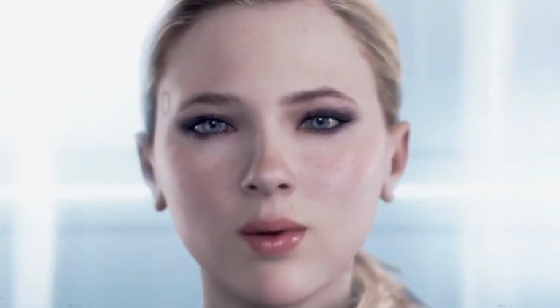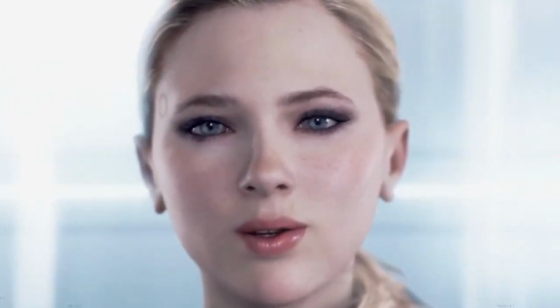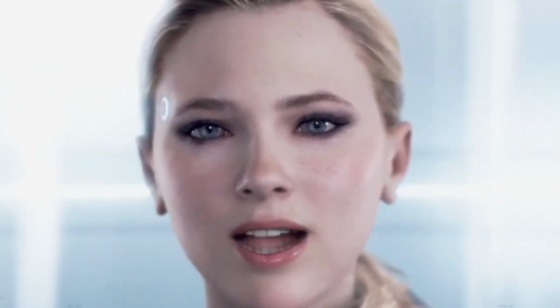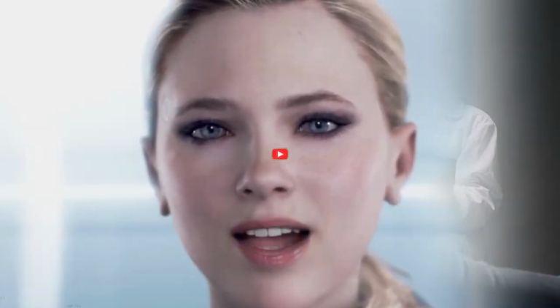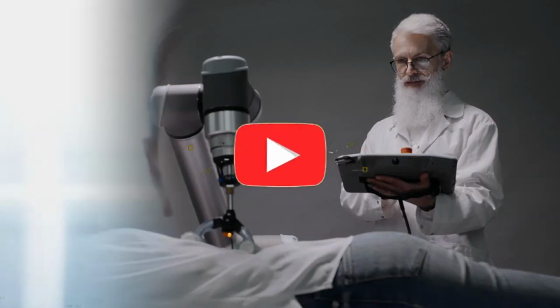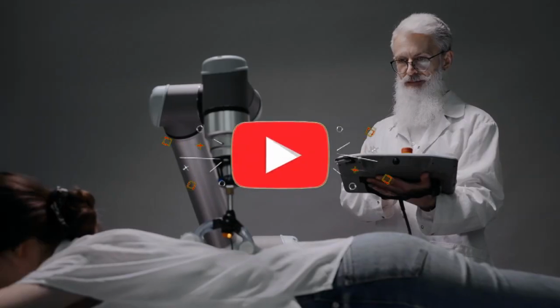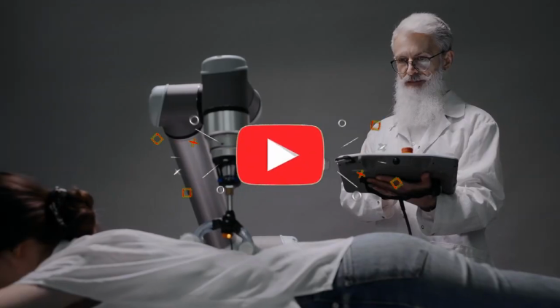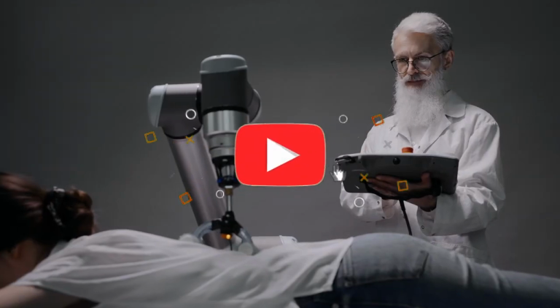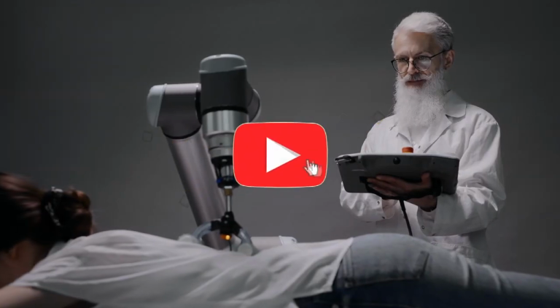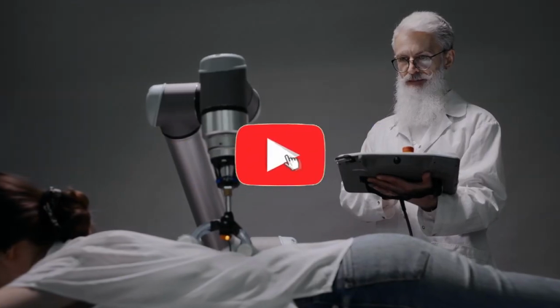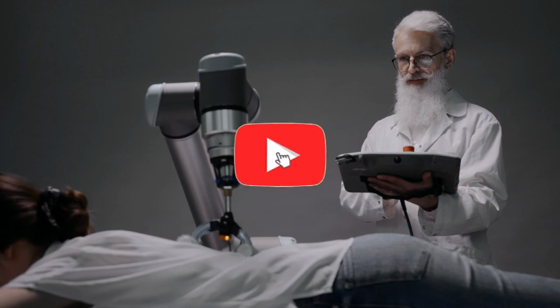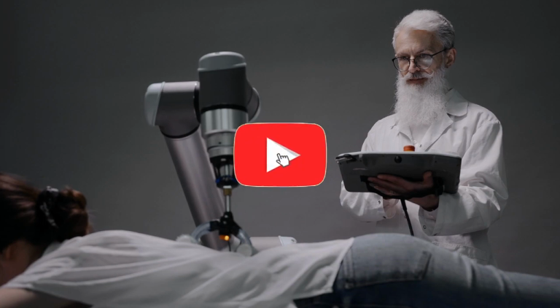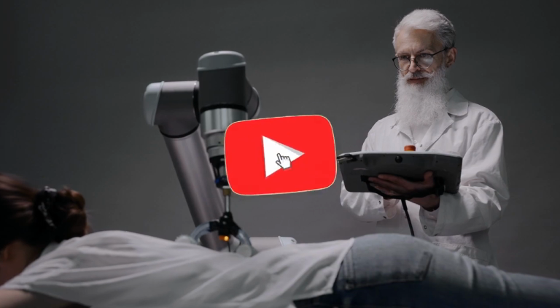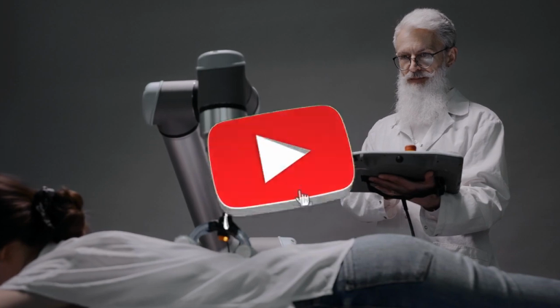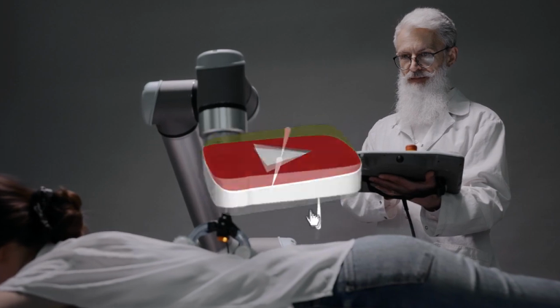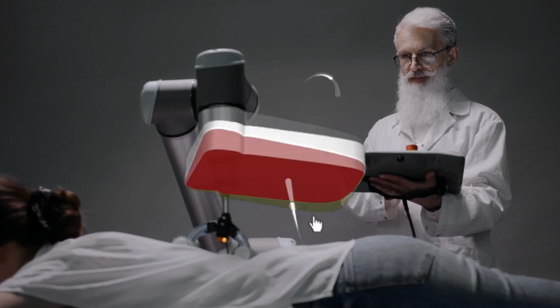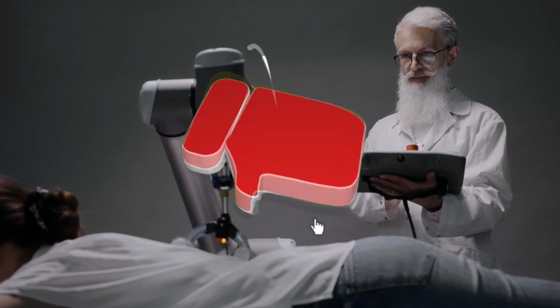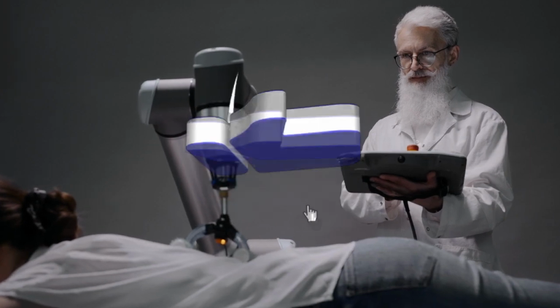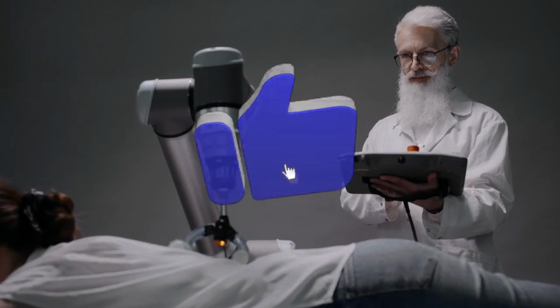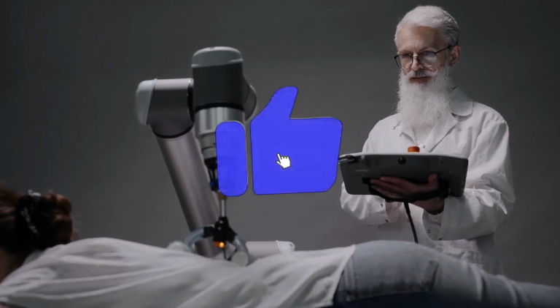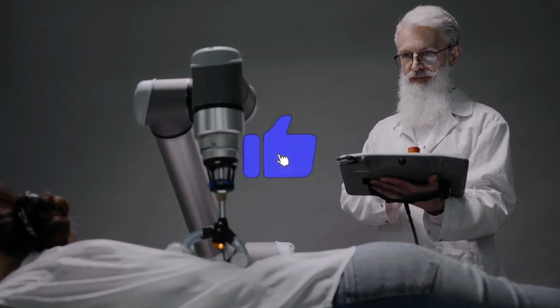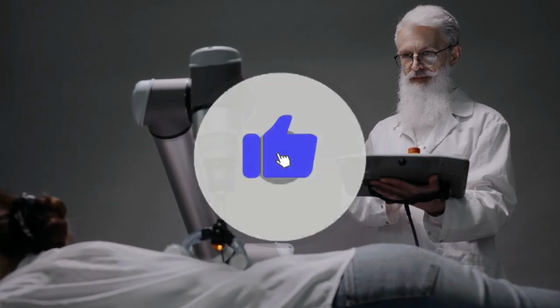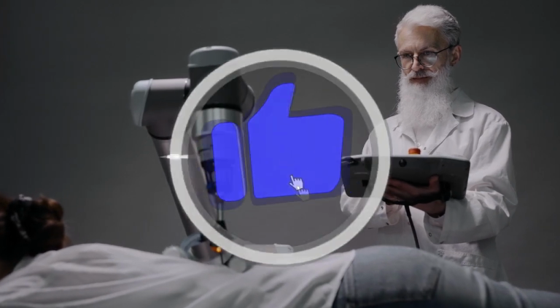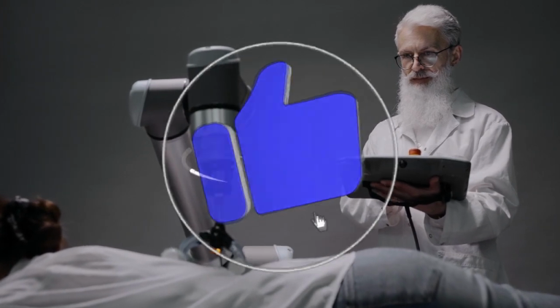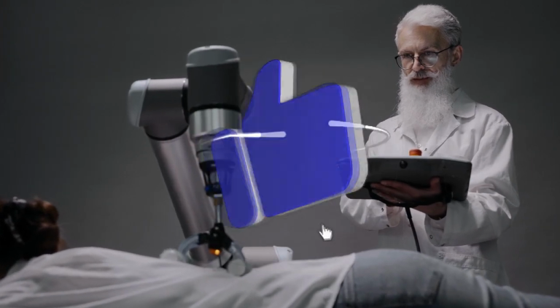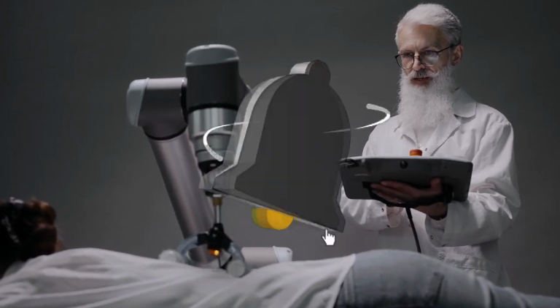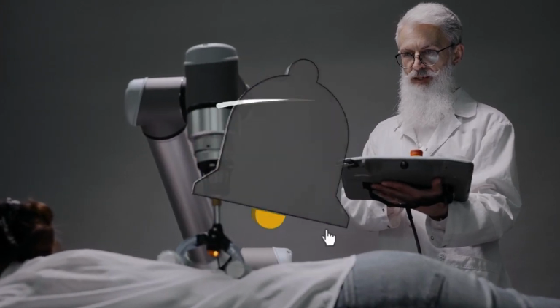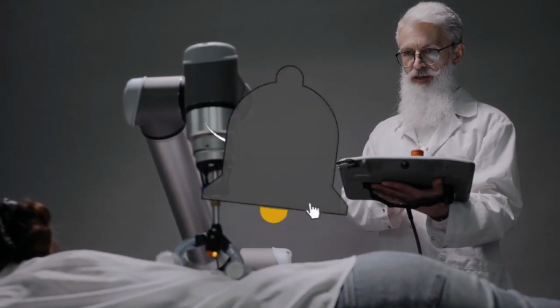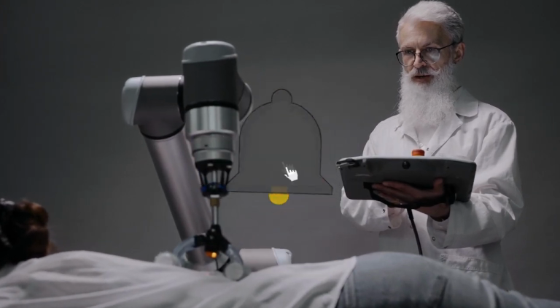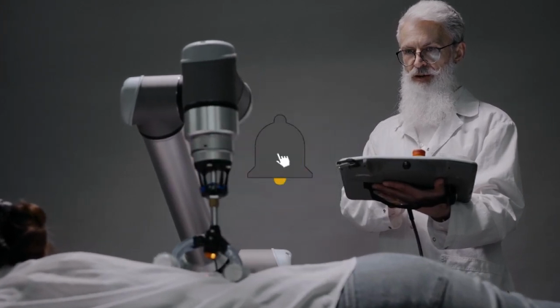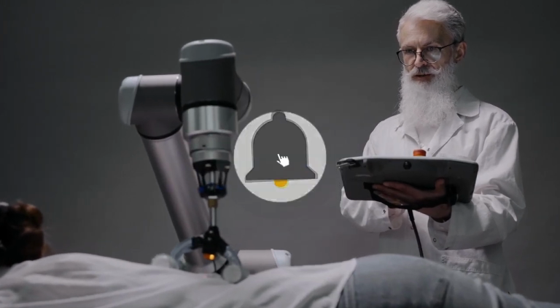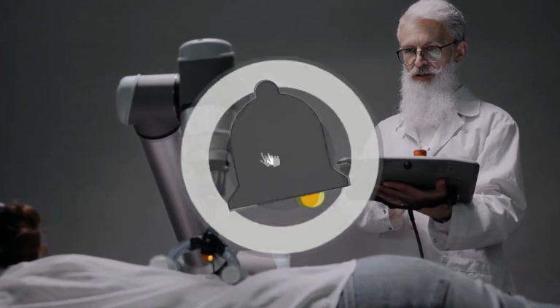Thanks for your attention. Put likes, subscribe to the channel, and don't forget to click on the bell.